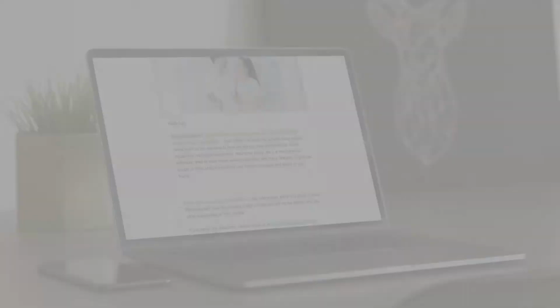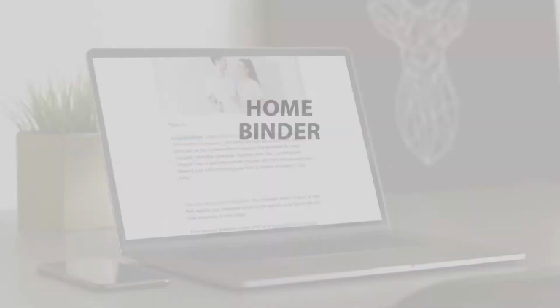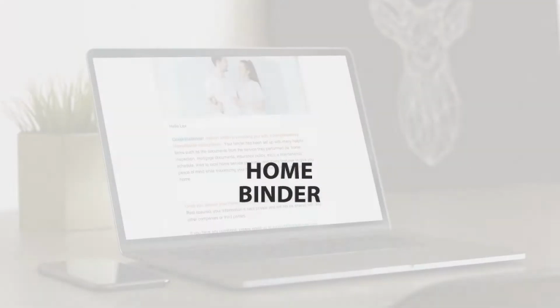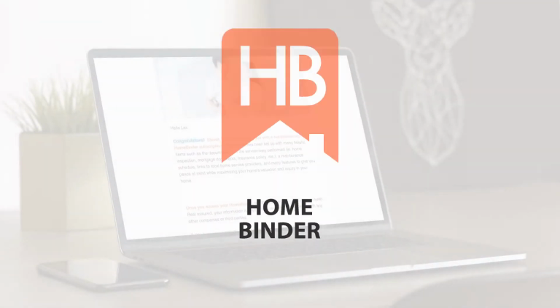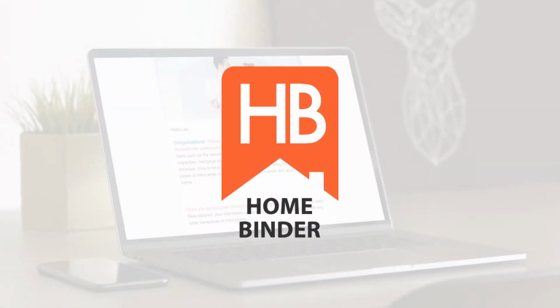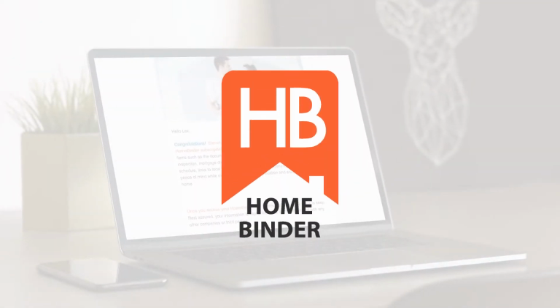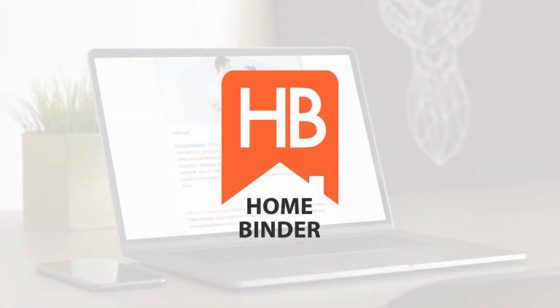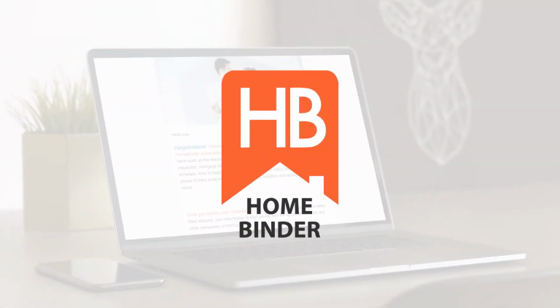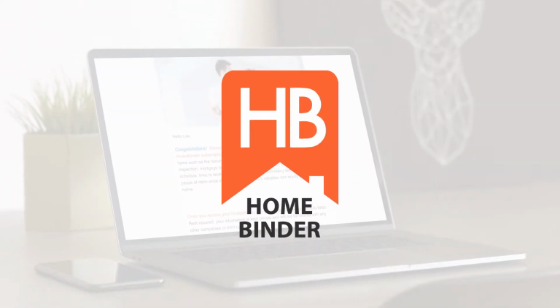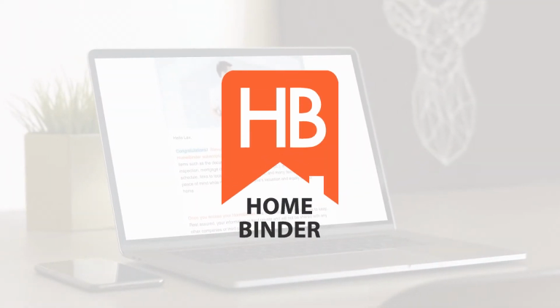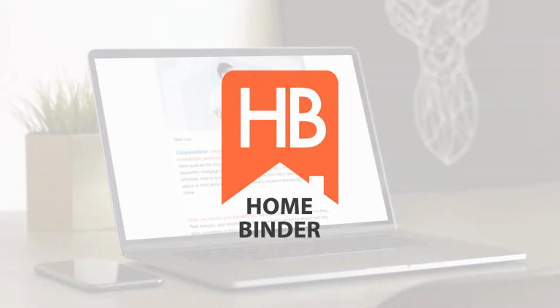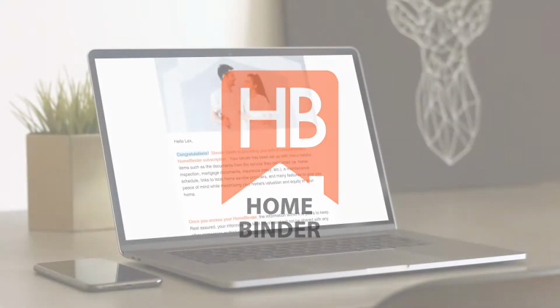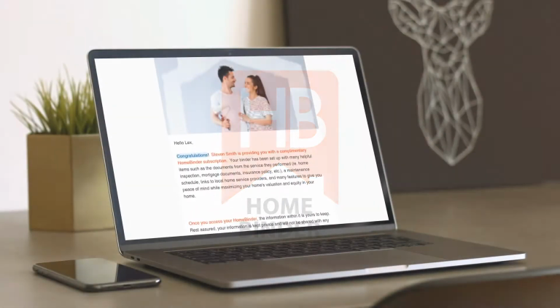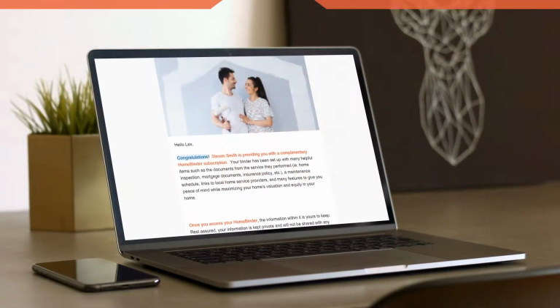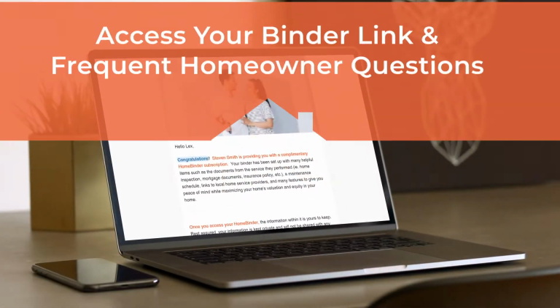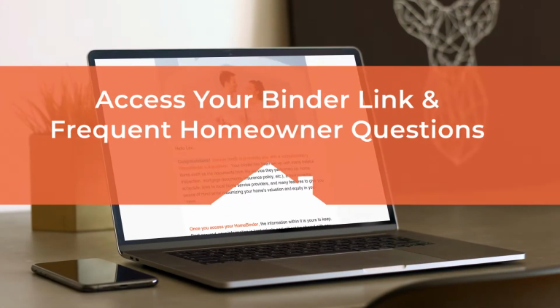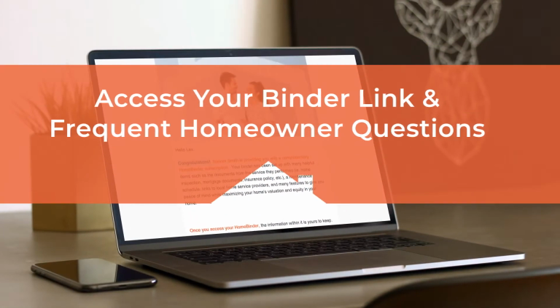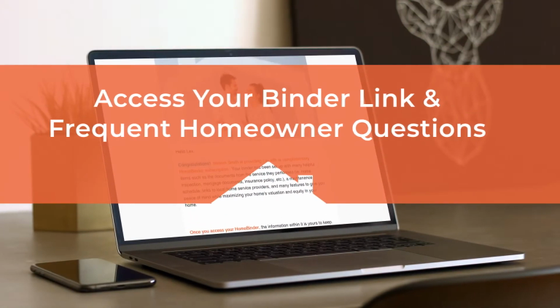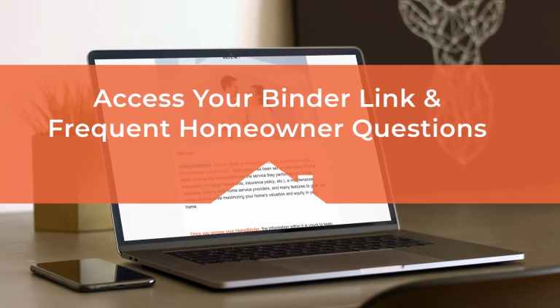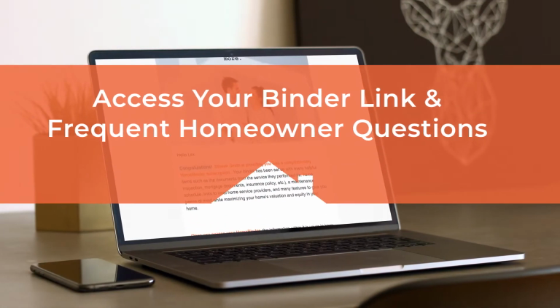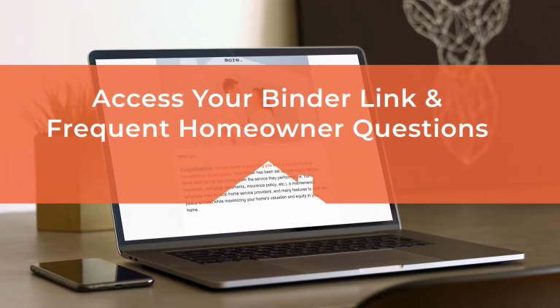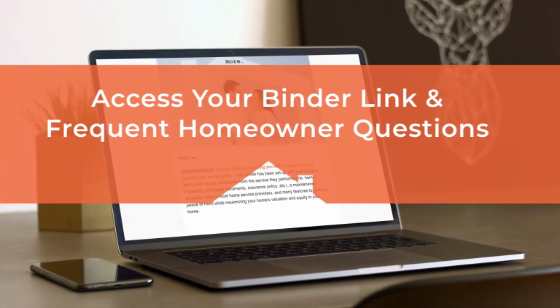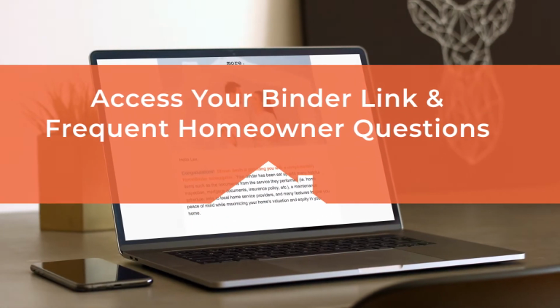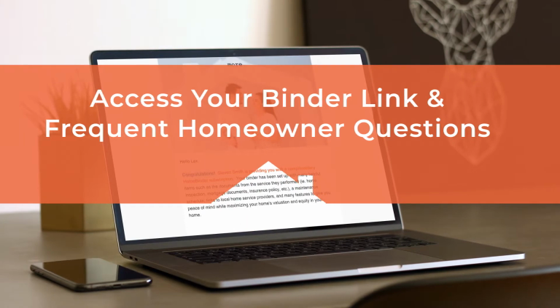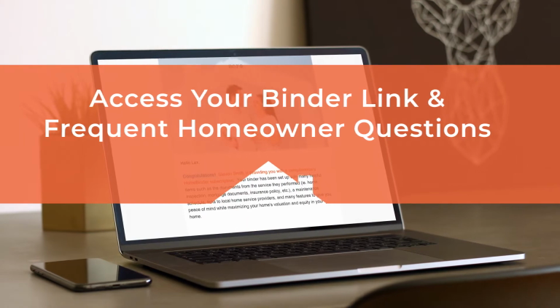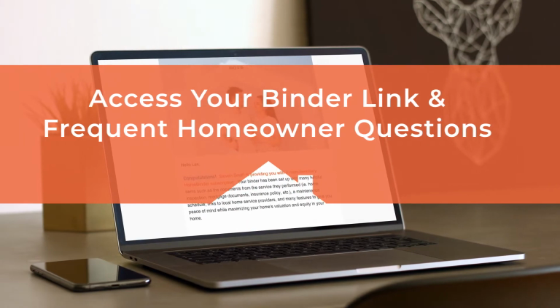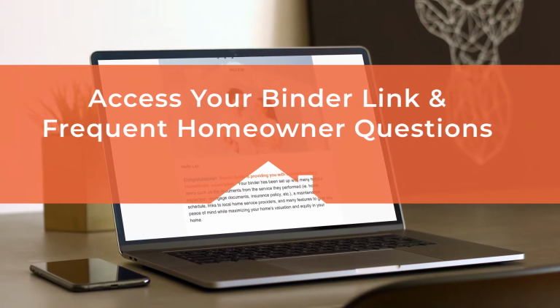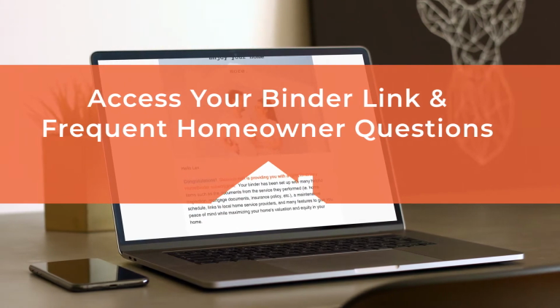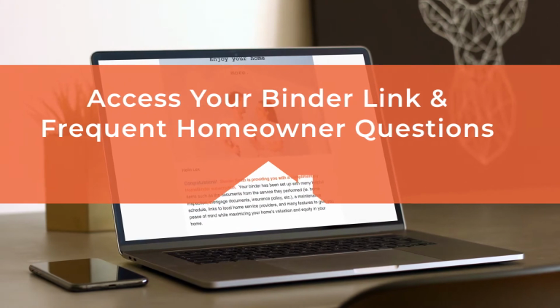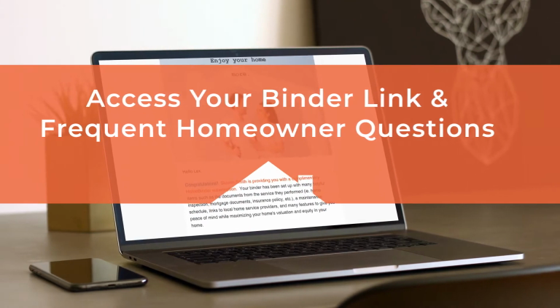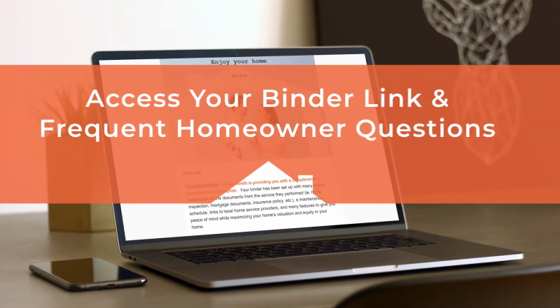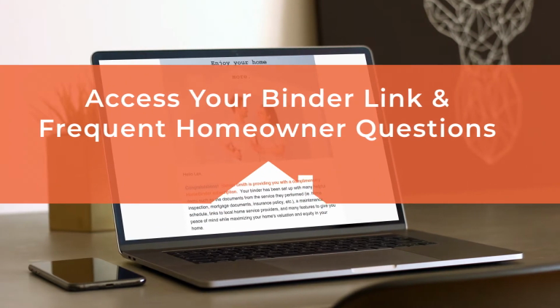Welcome to HomeBinder. In this video, we will discuss the Access Your Binder link and frequent homeowner questions.